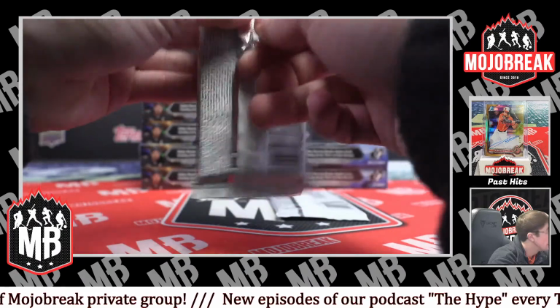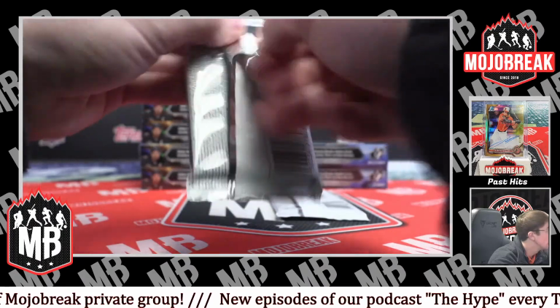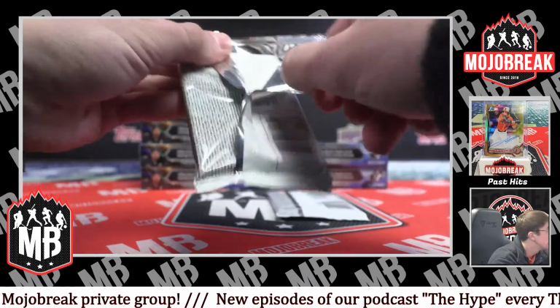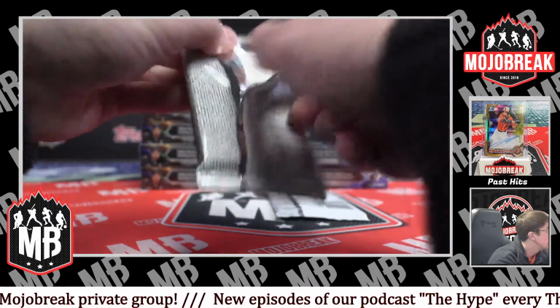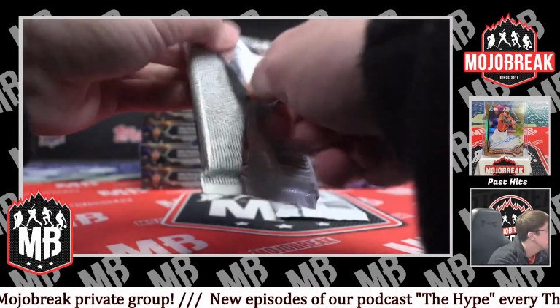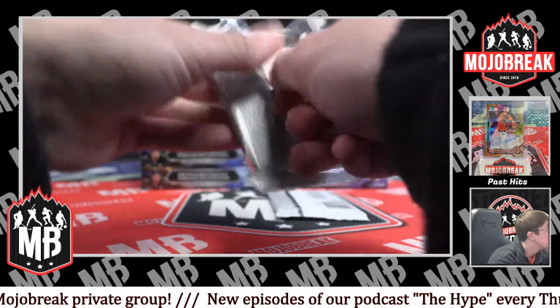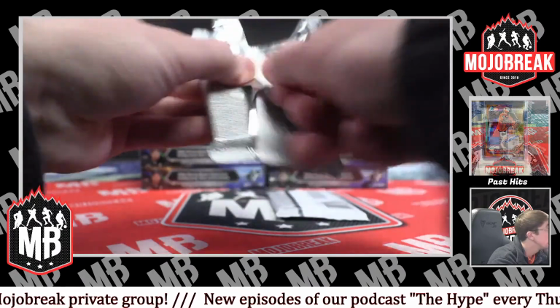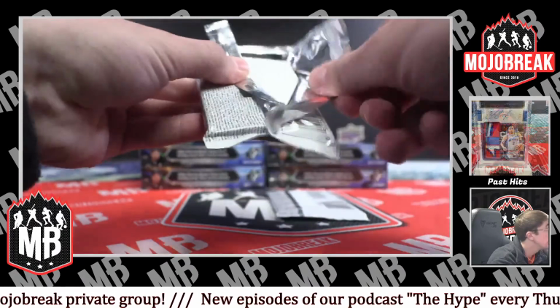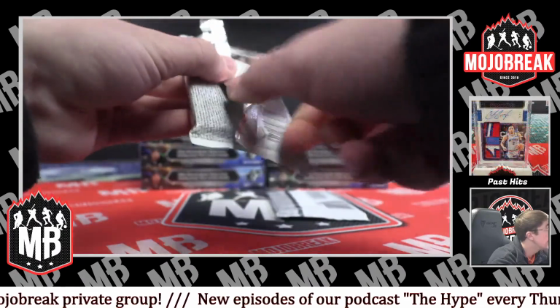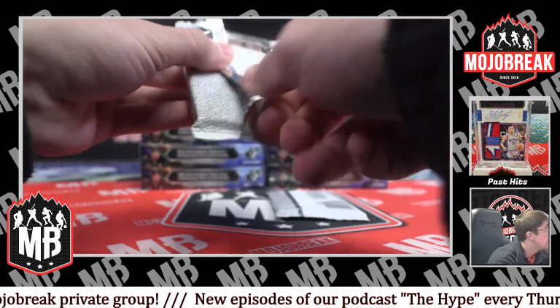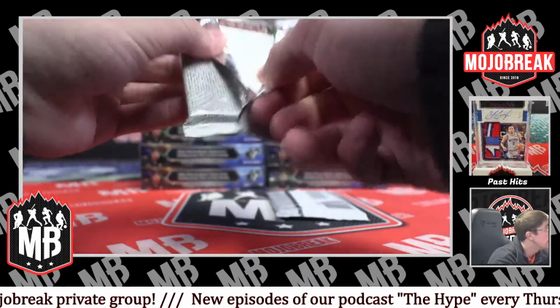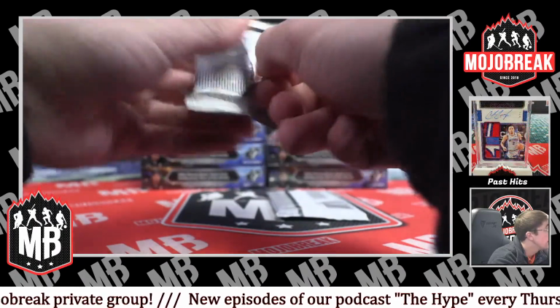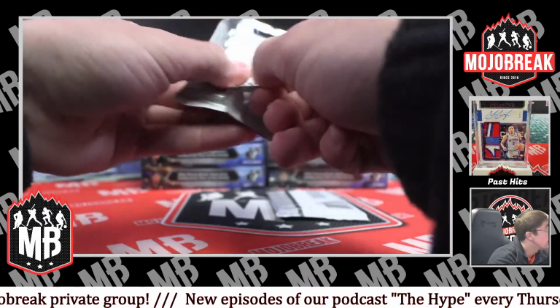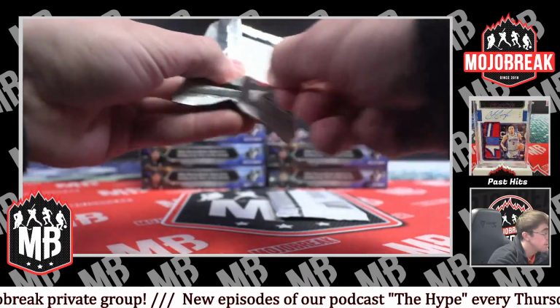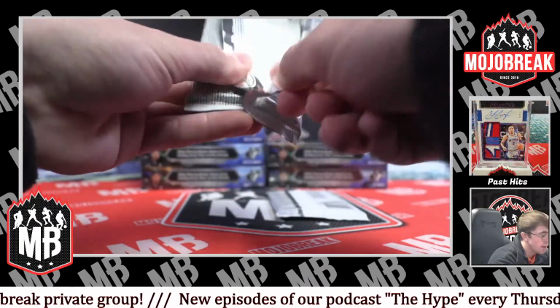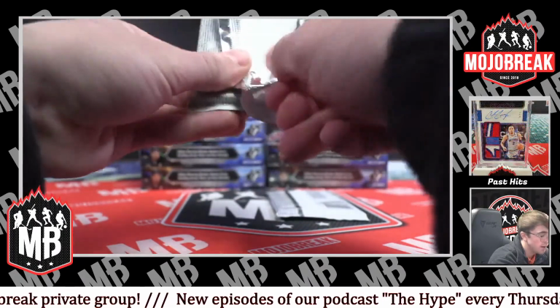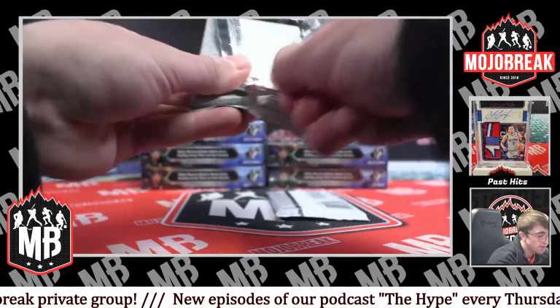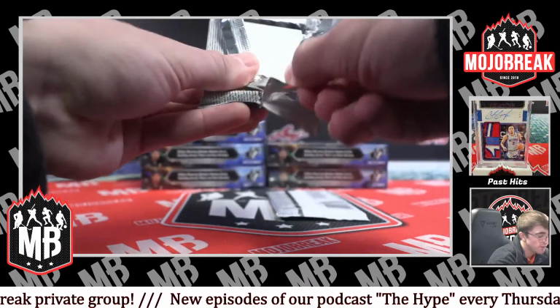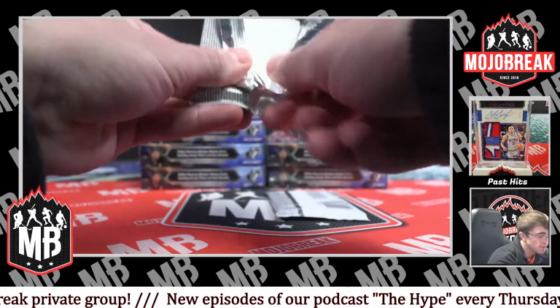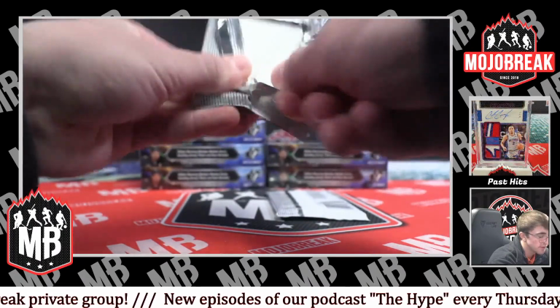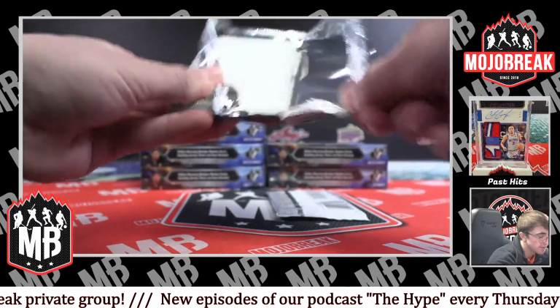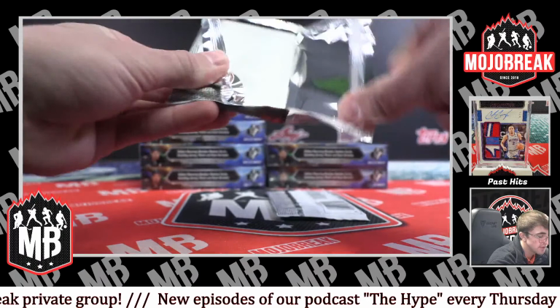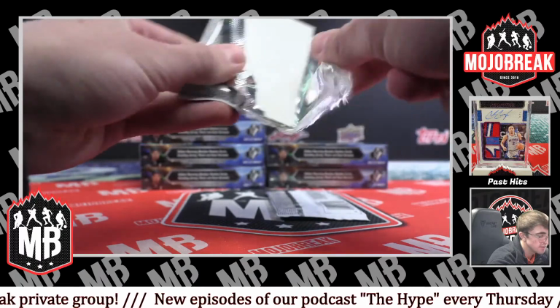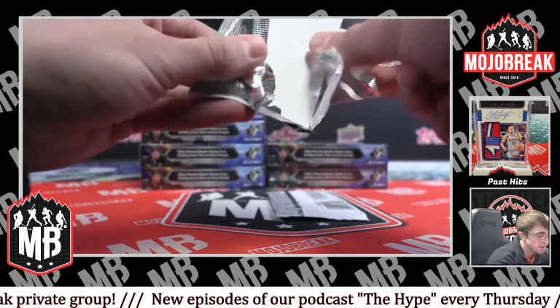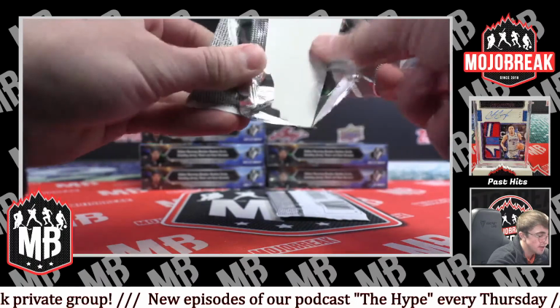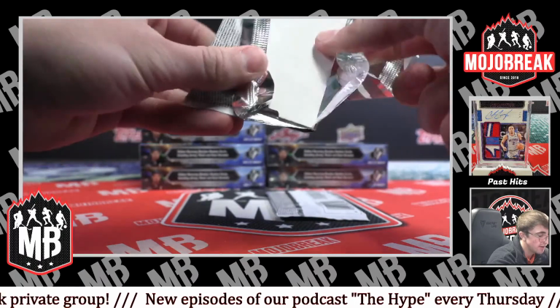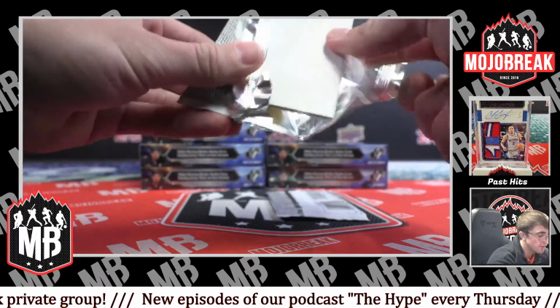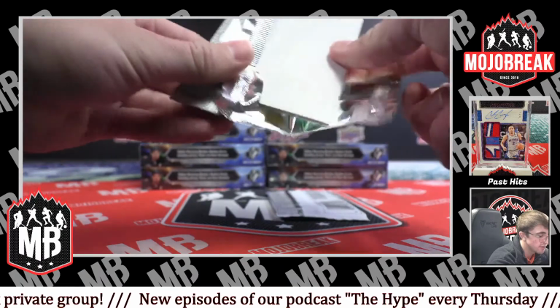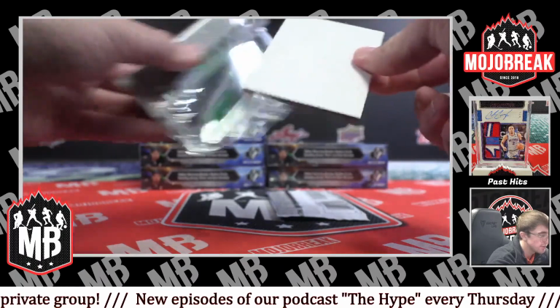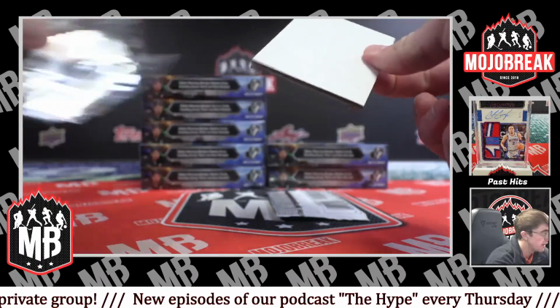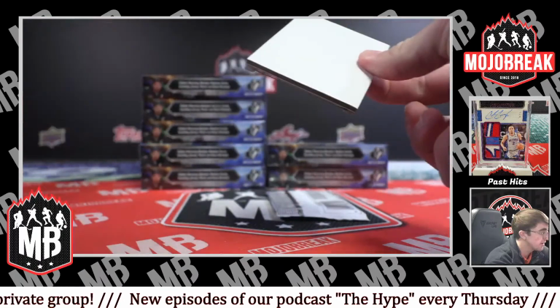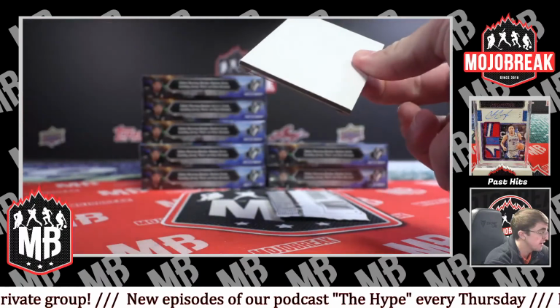The Stadium Club is sold out, but we do have some spots left.